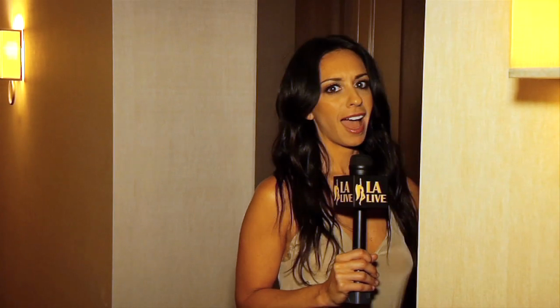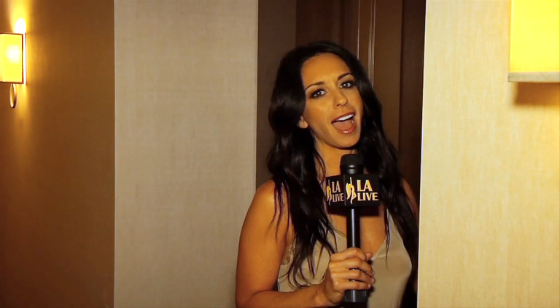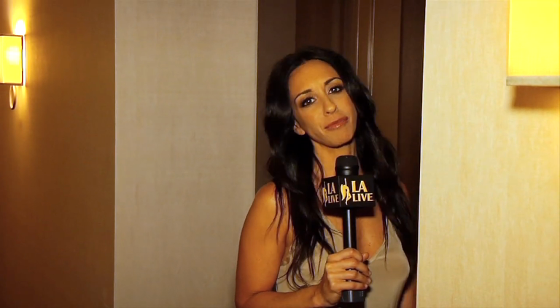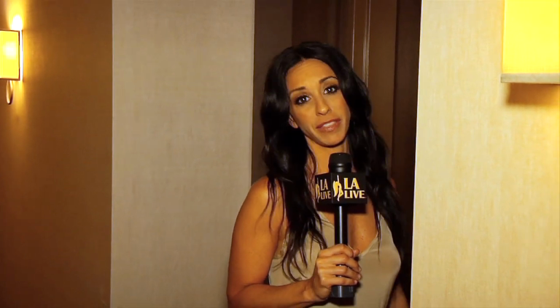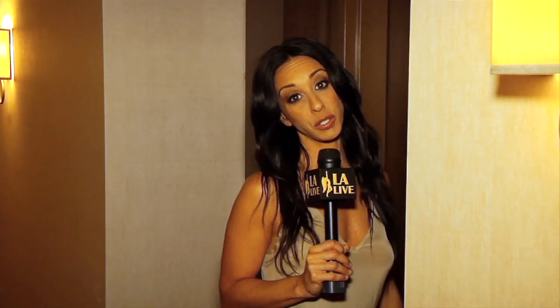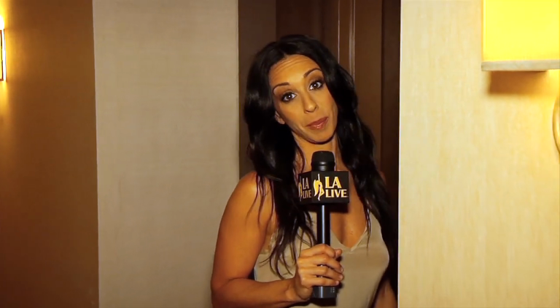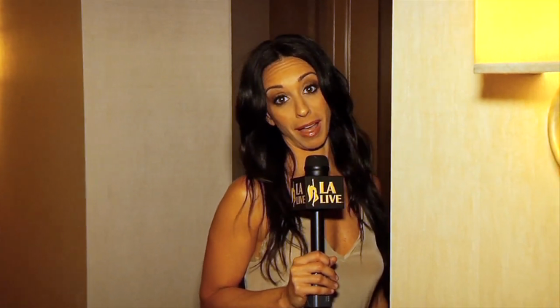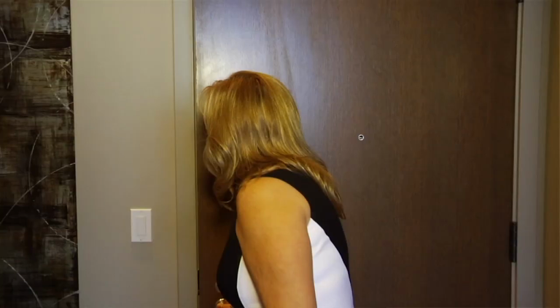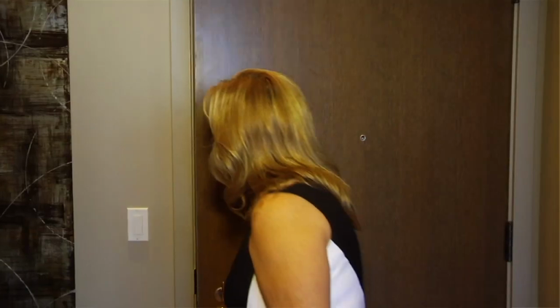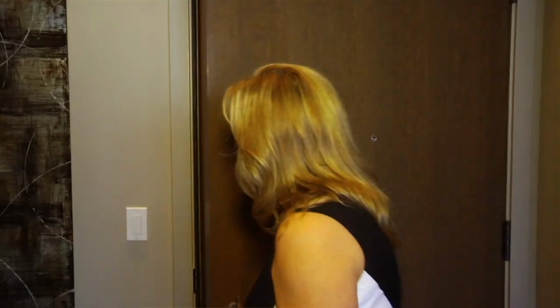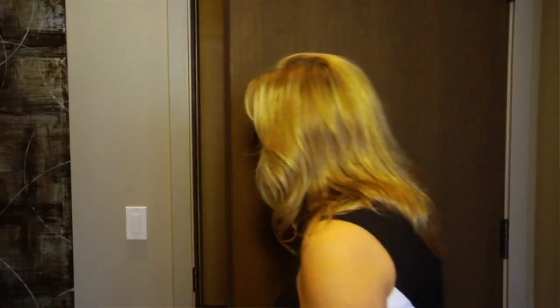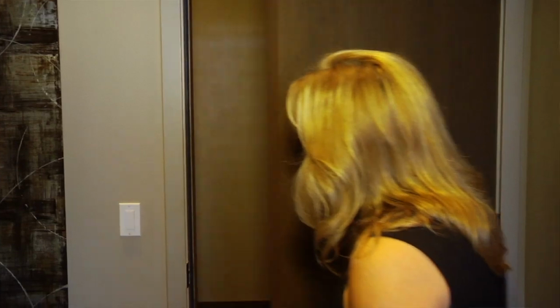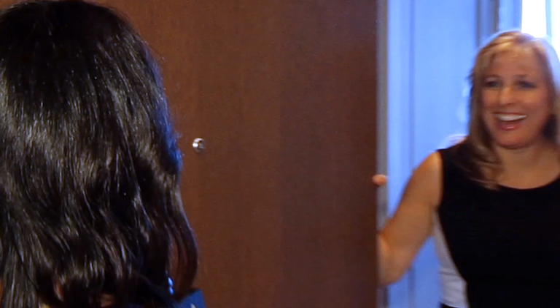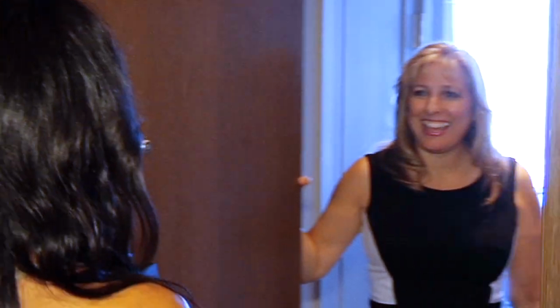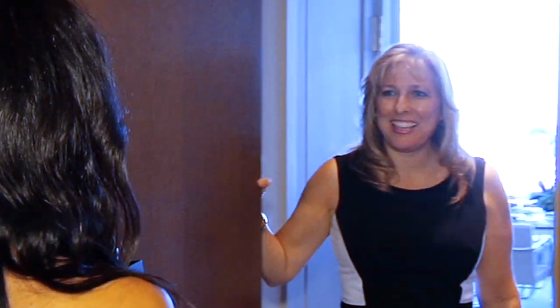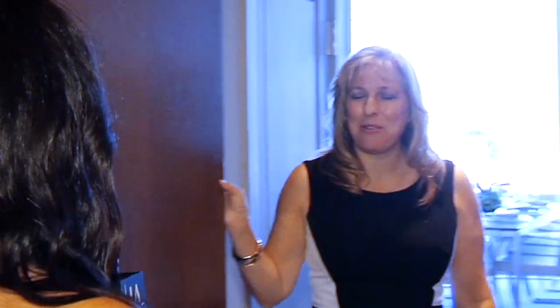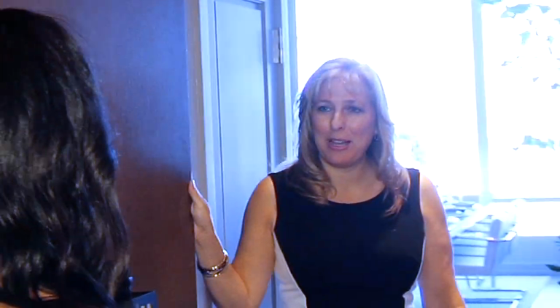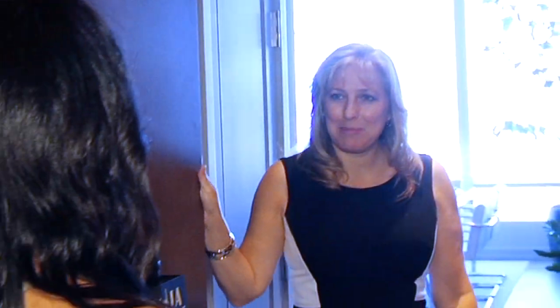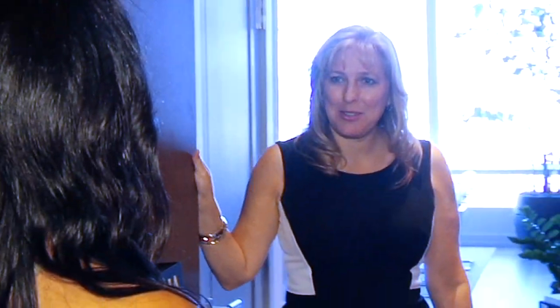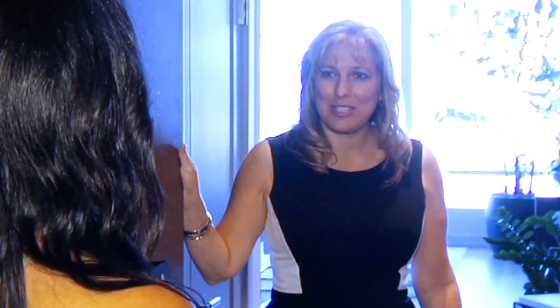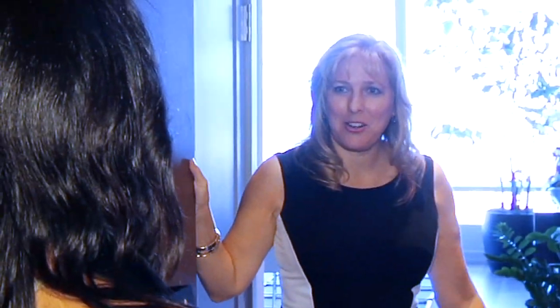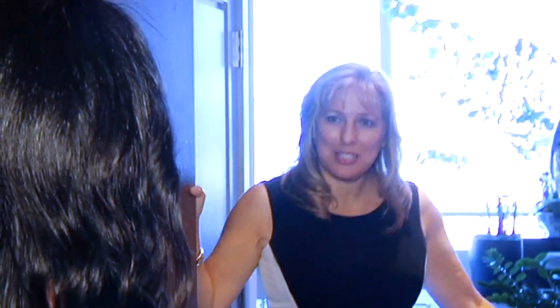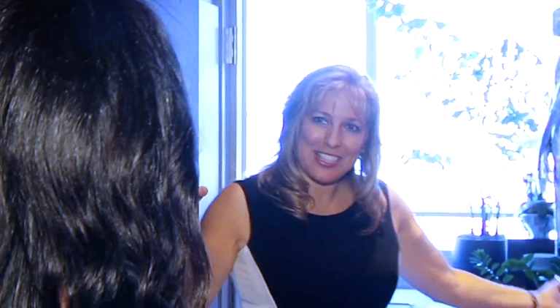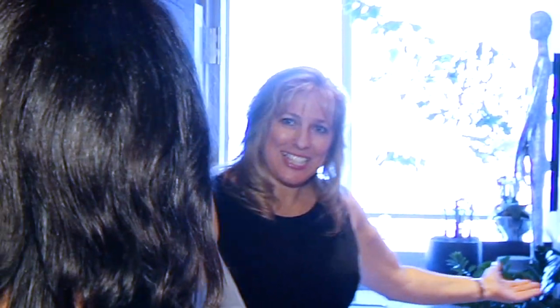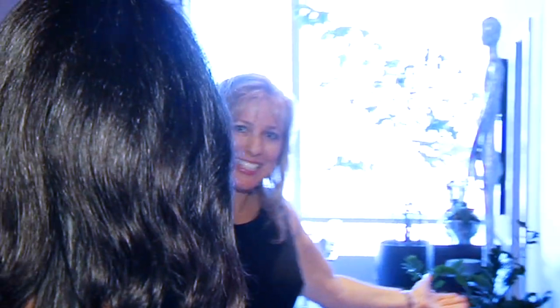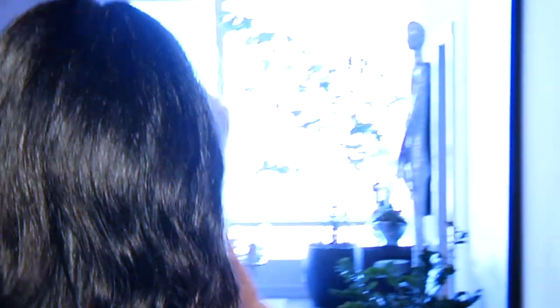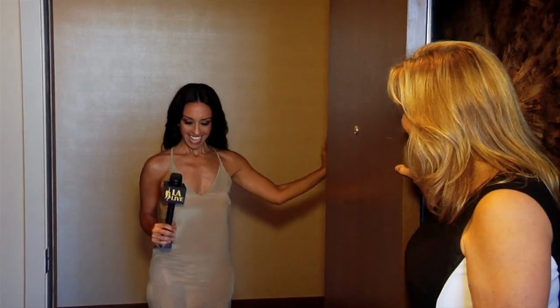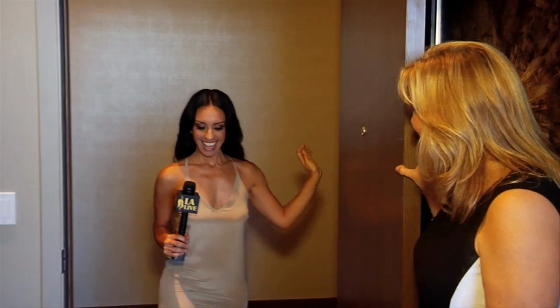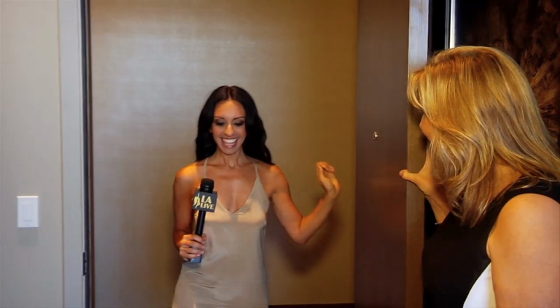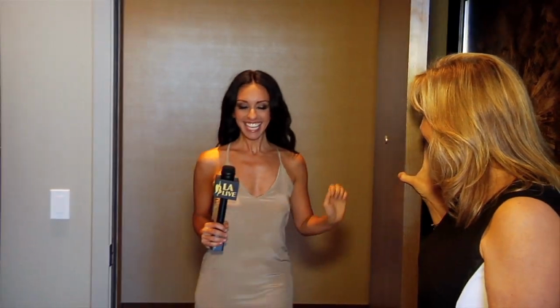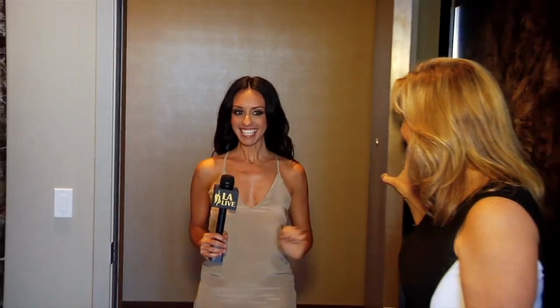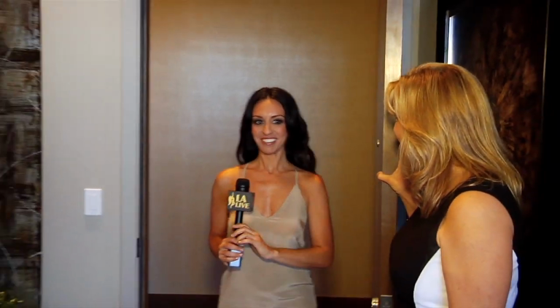I rang the doorbell. Welcome to the Ritz-Carlton residences. Thank you.